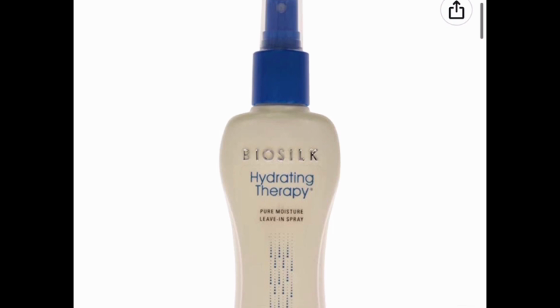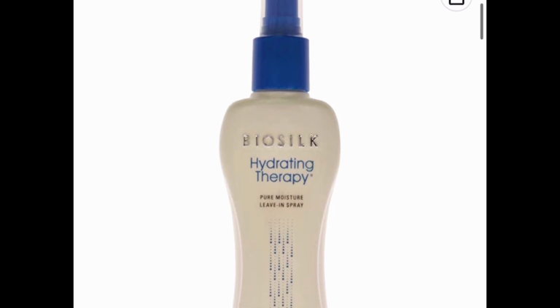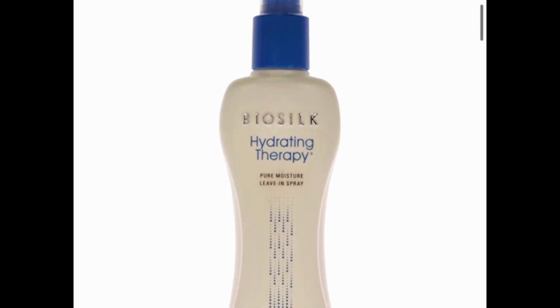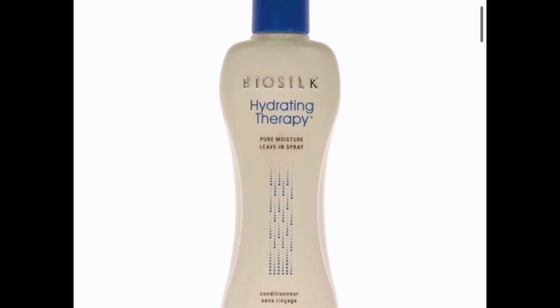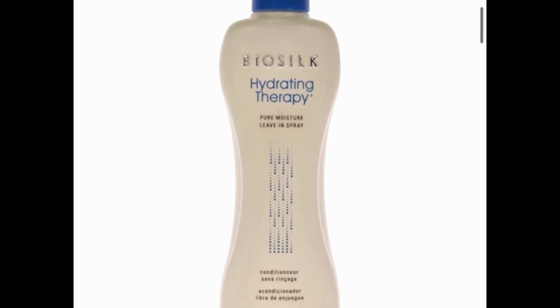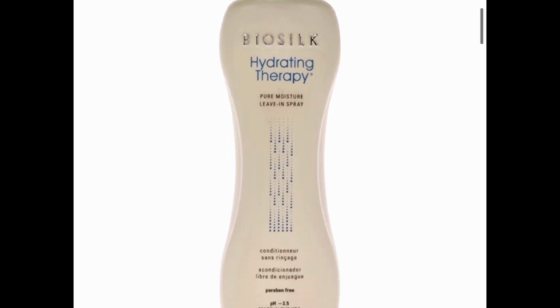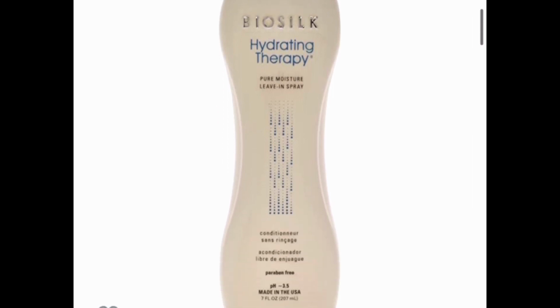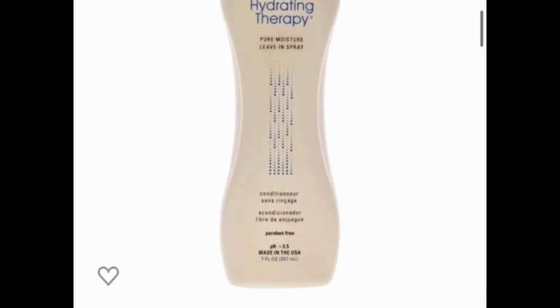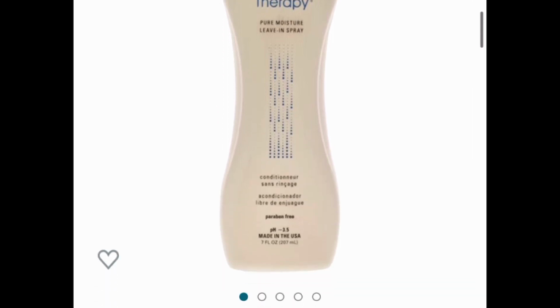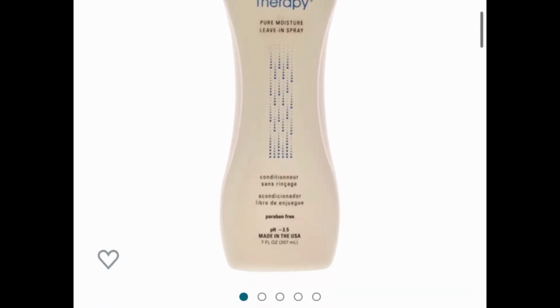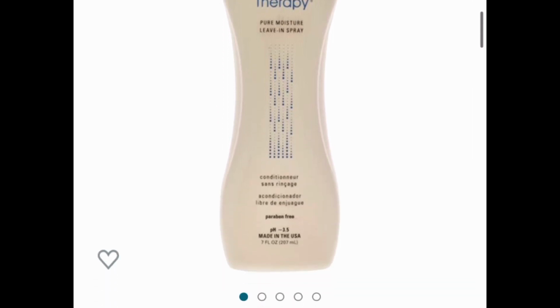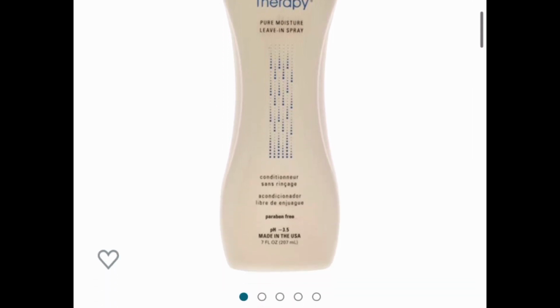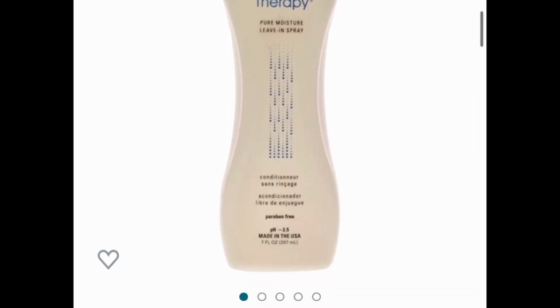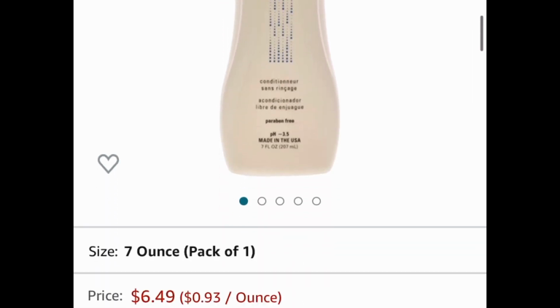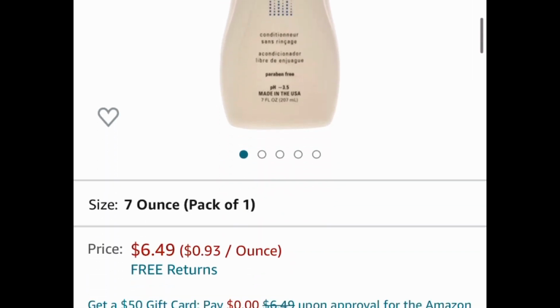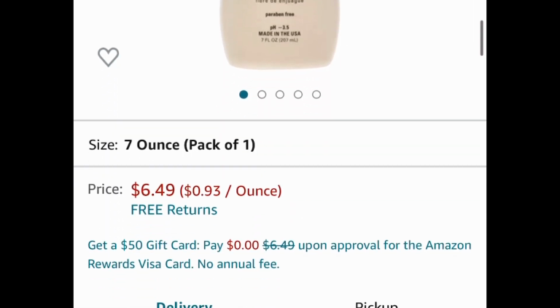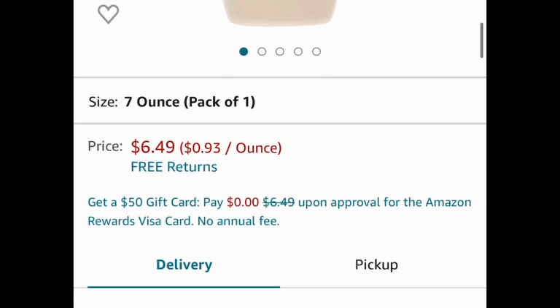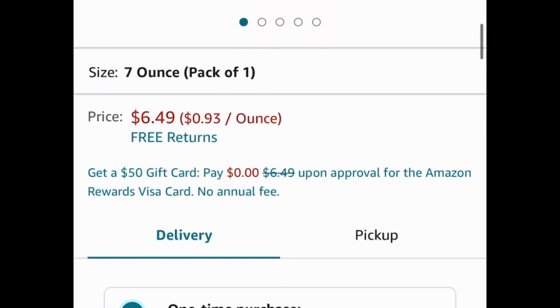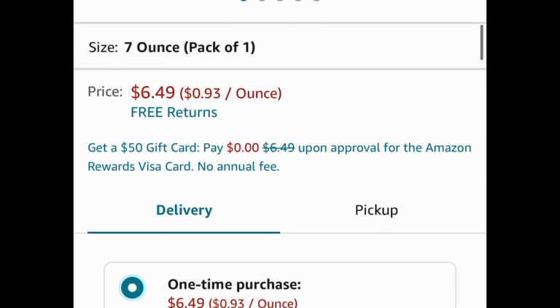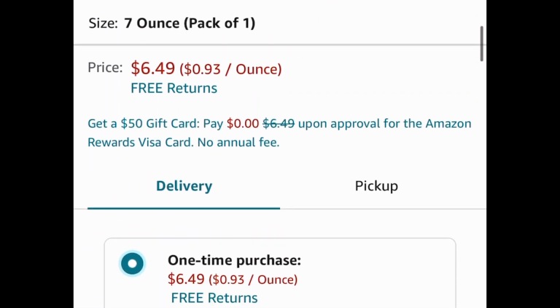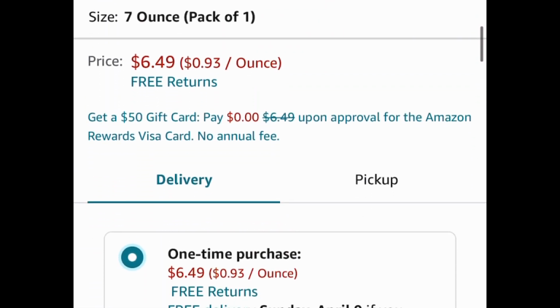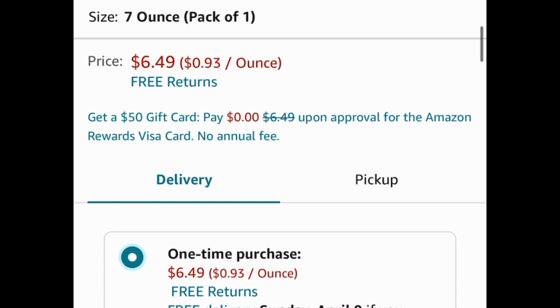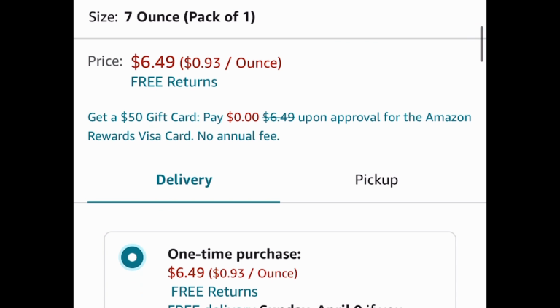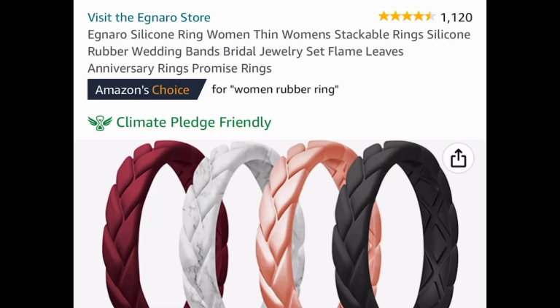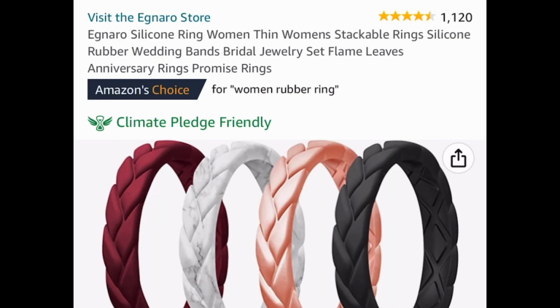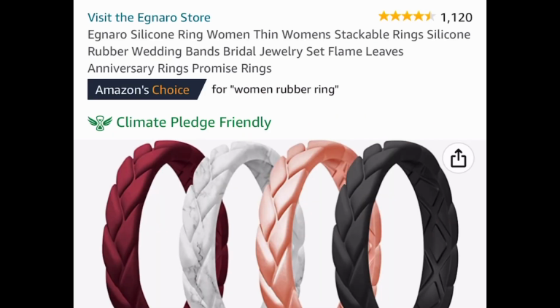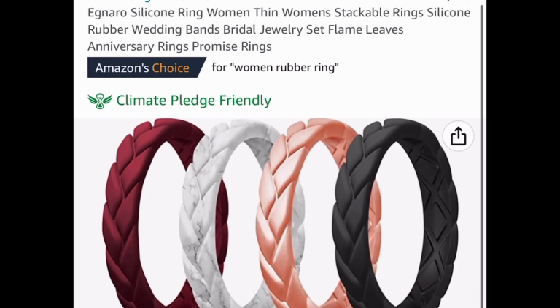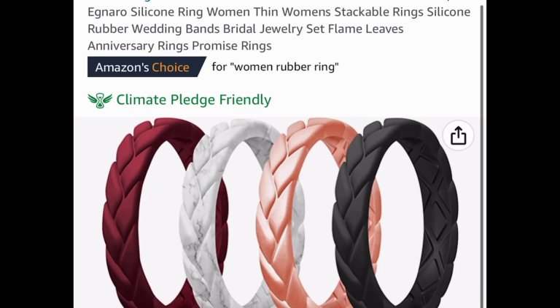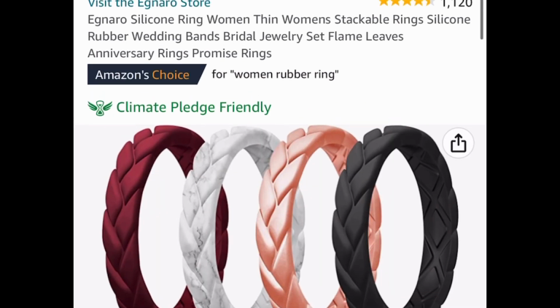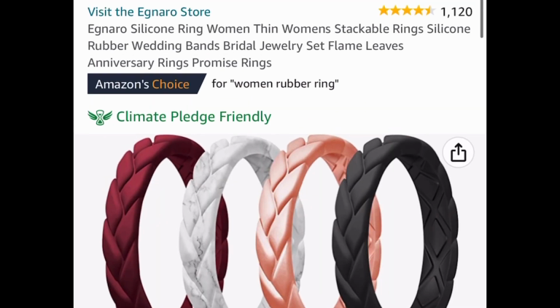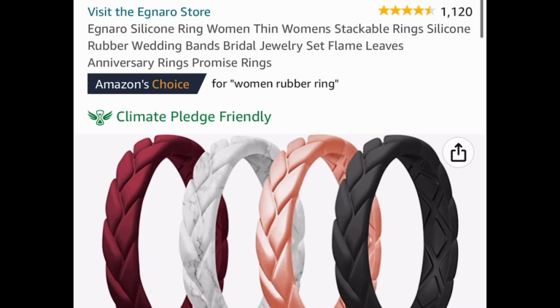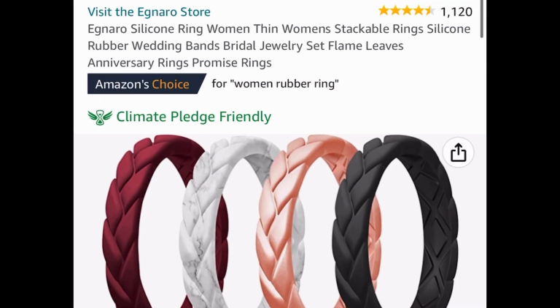Here we have this BioSilk Hydrating Therapy leave-in conditioner spray — it's seven ounces and currently priced down to six dollars and 49 cents.